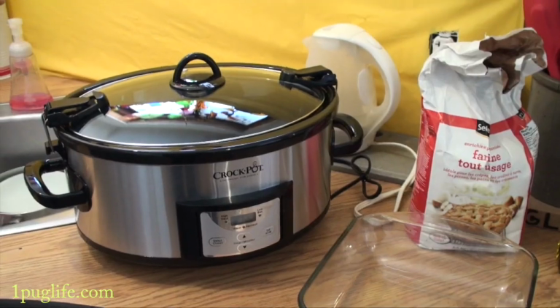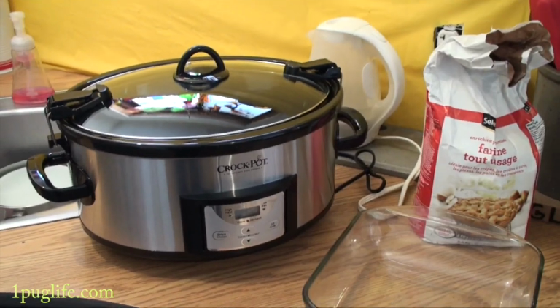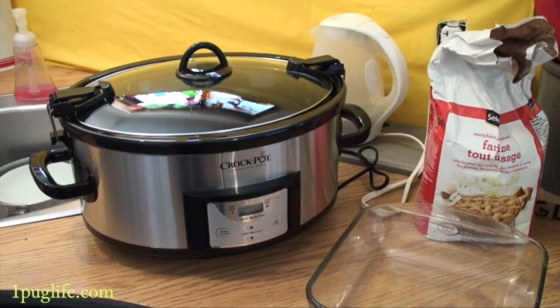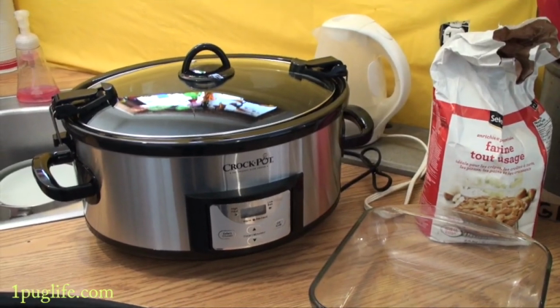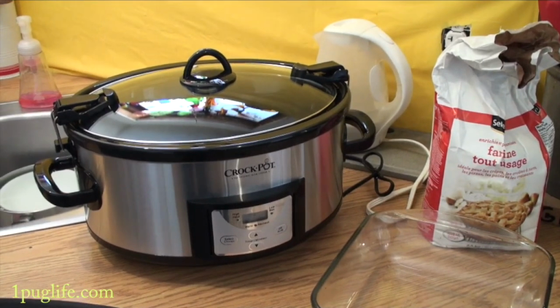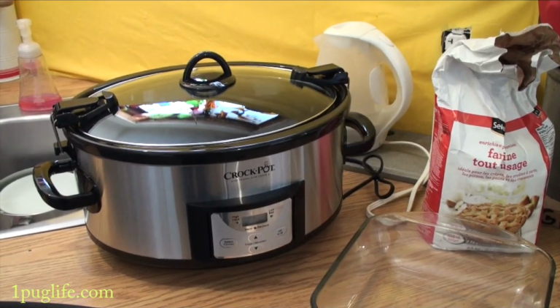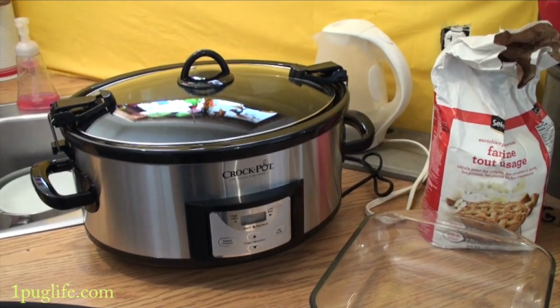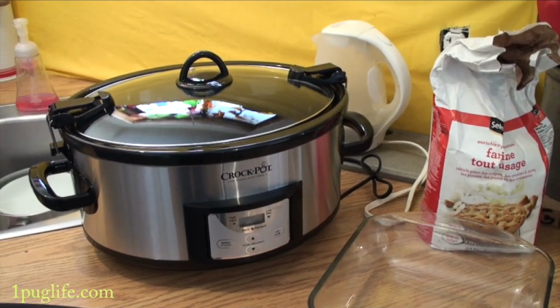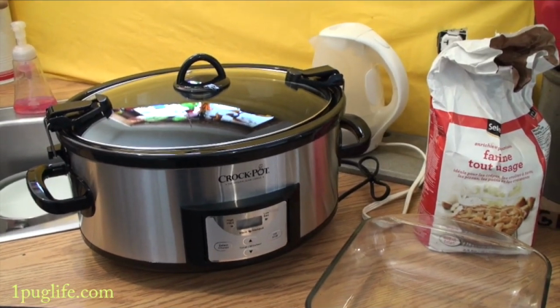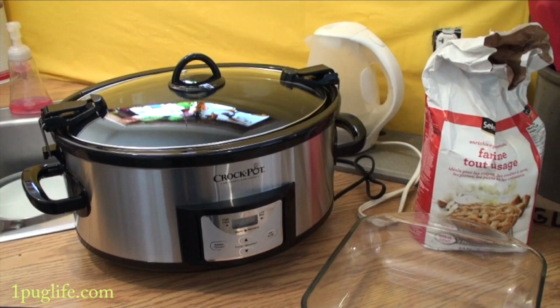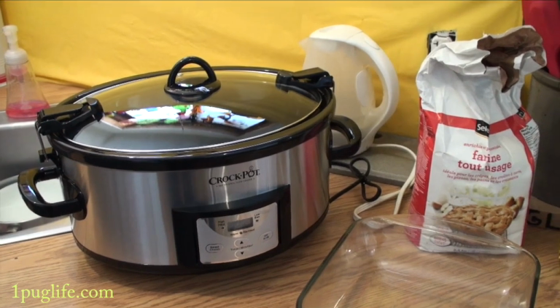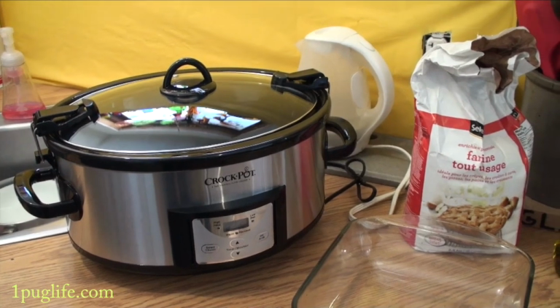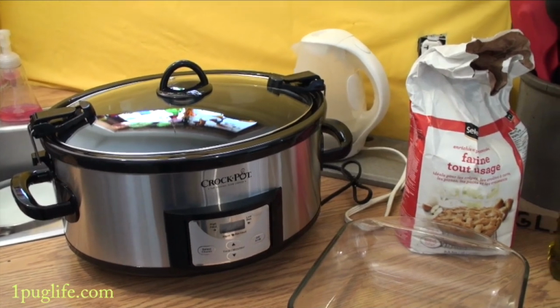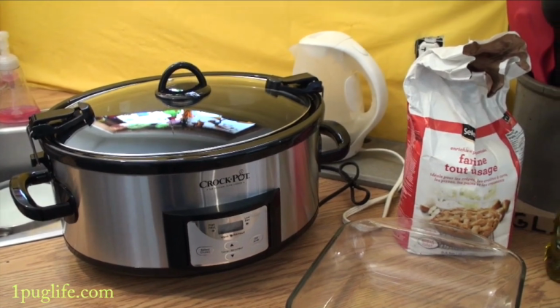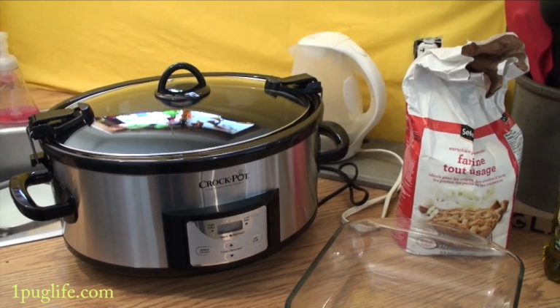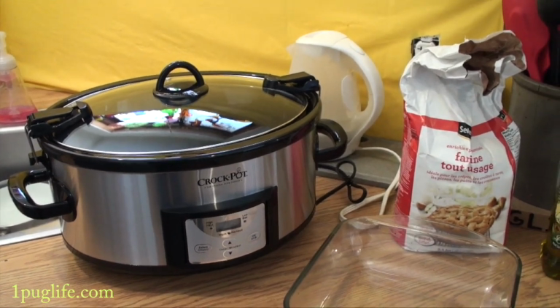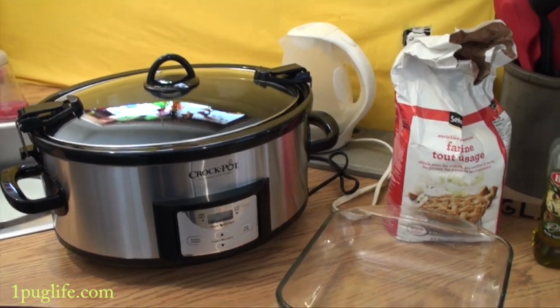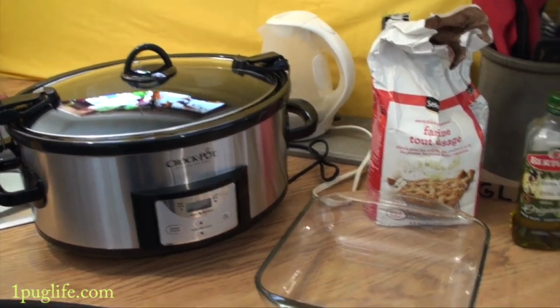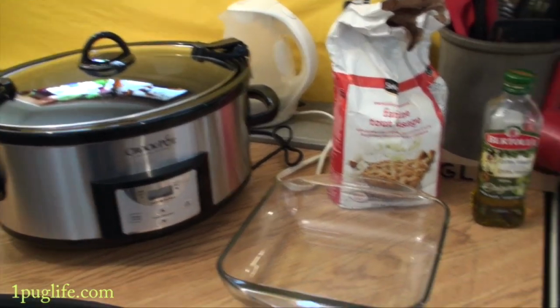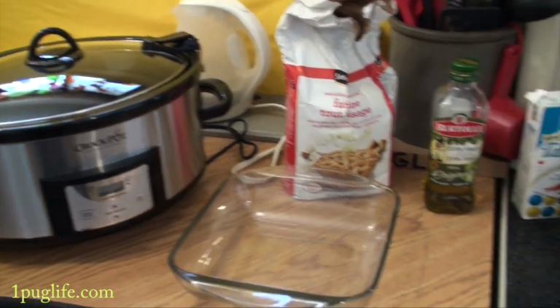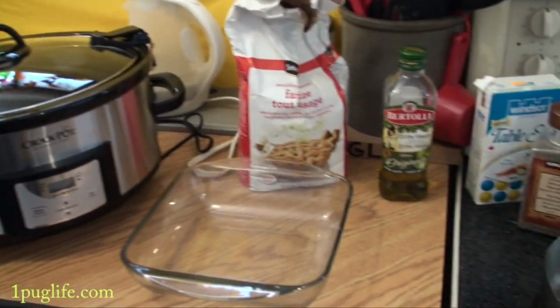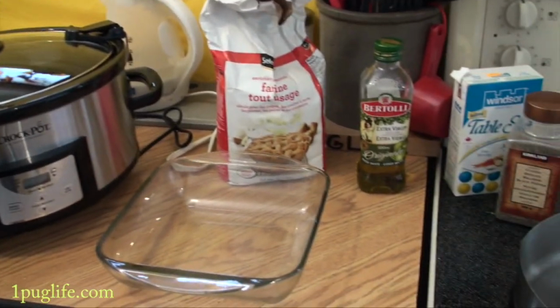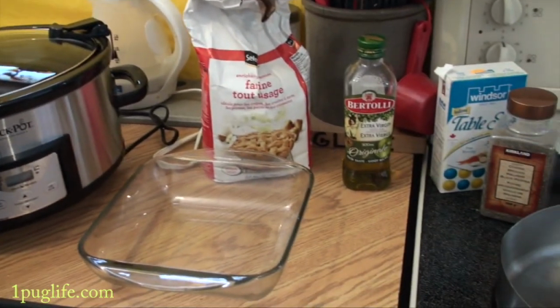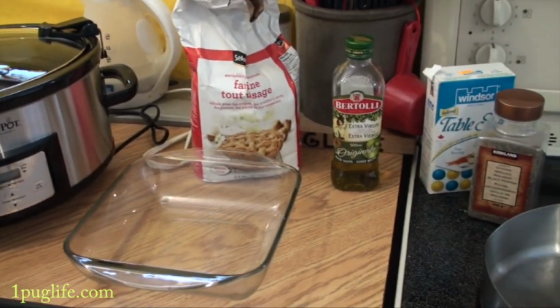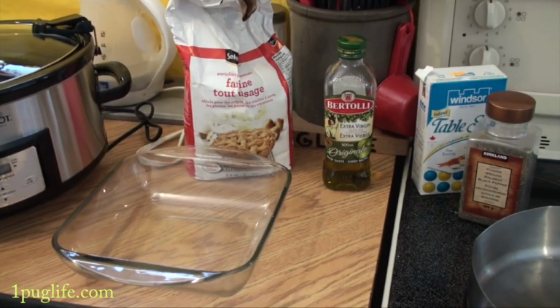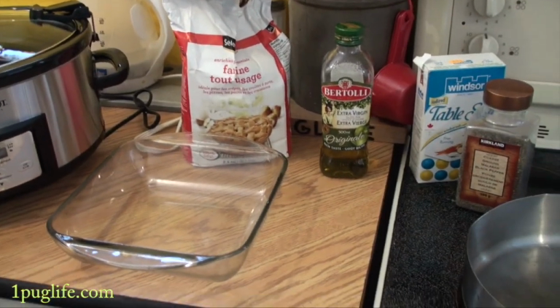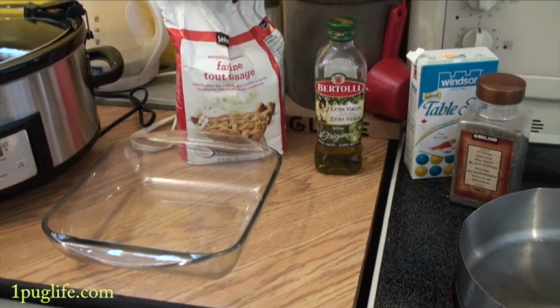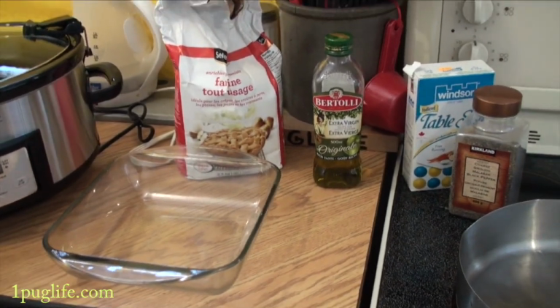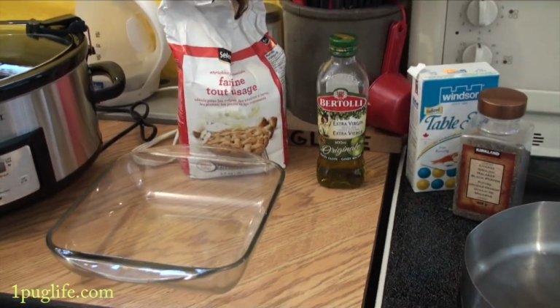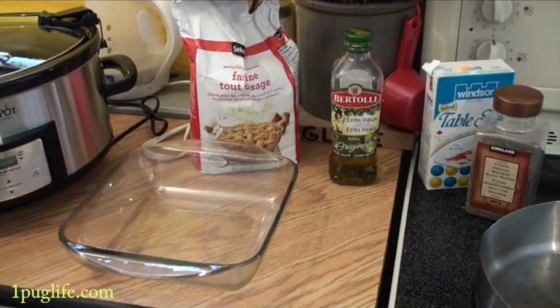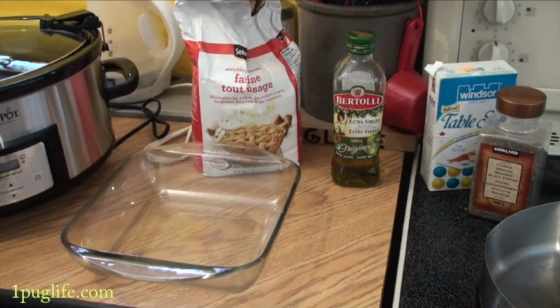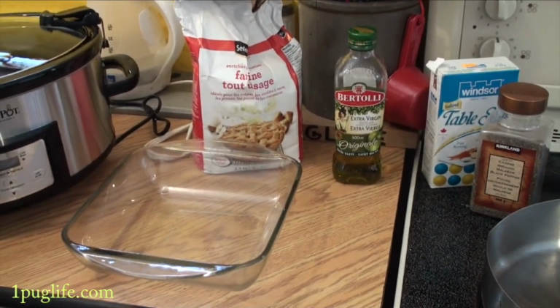I got my pig iron all unwrapped. I just got to give it a quick wash, but before that I thought I'd show you the first step.